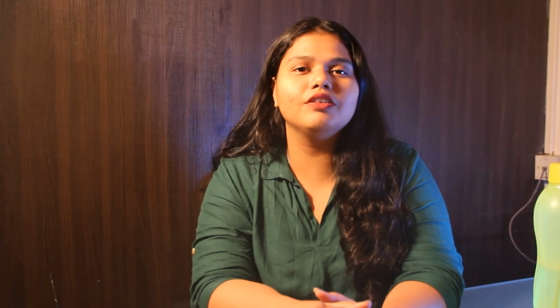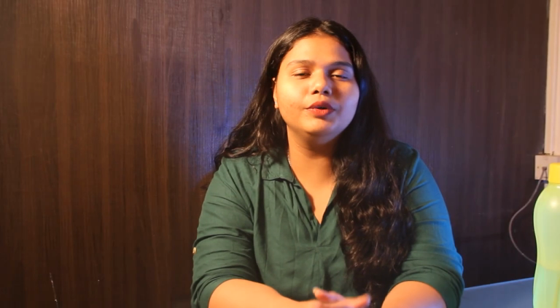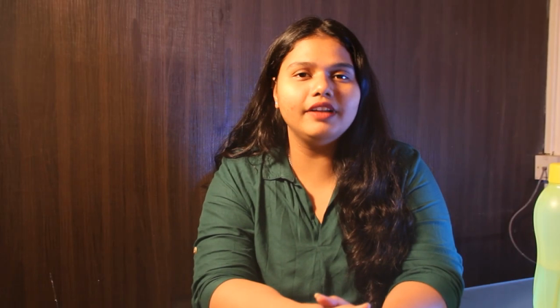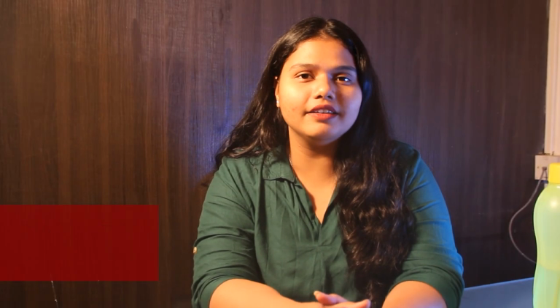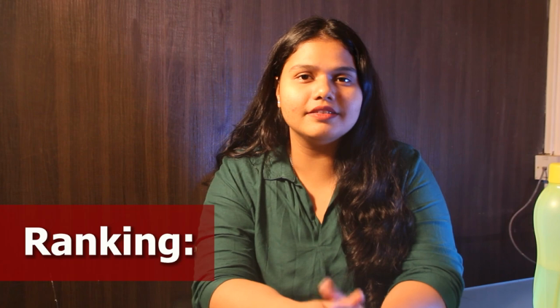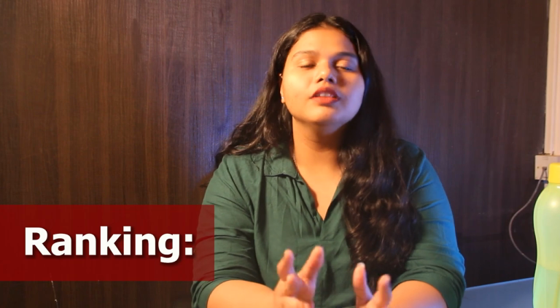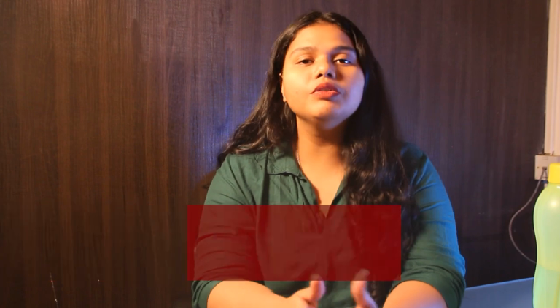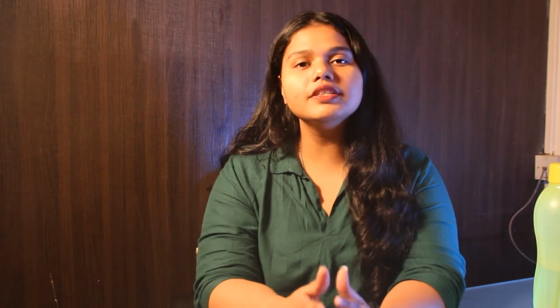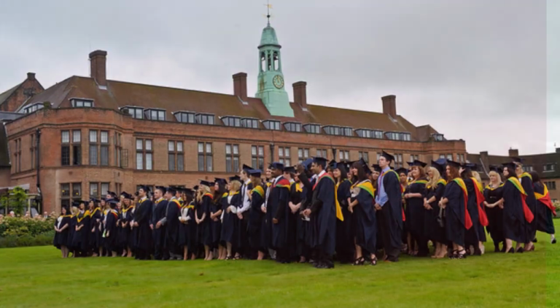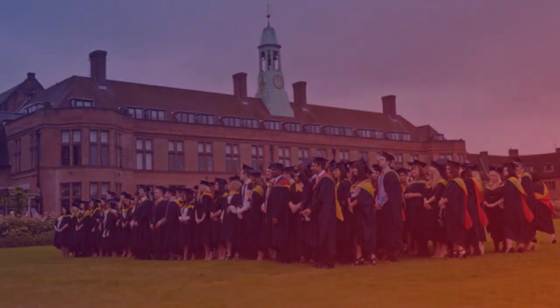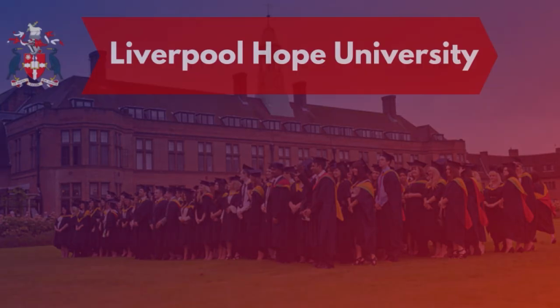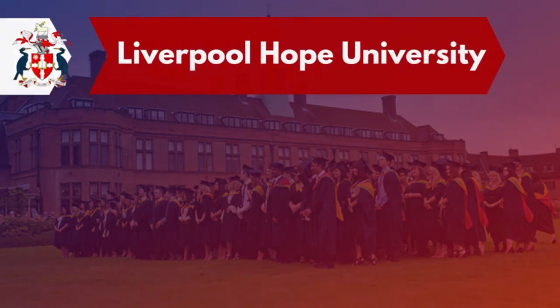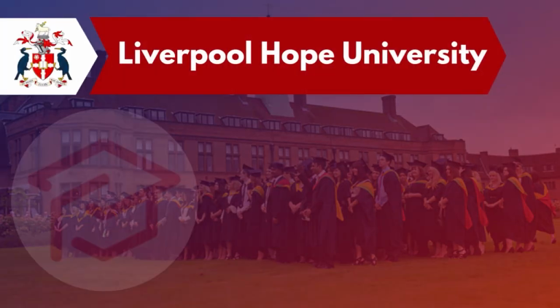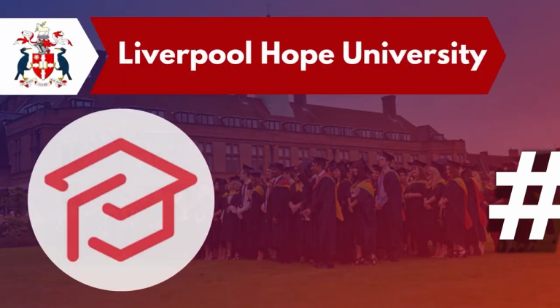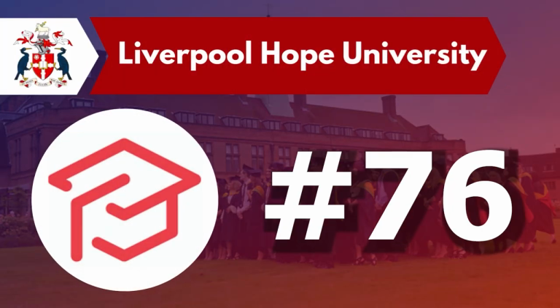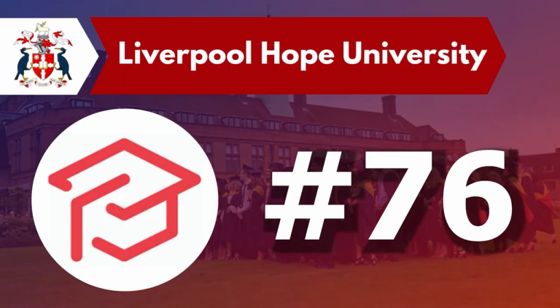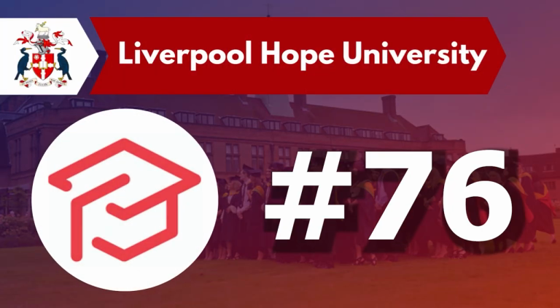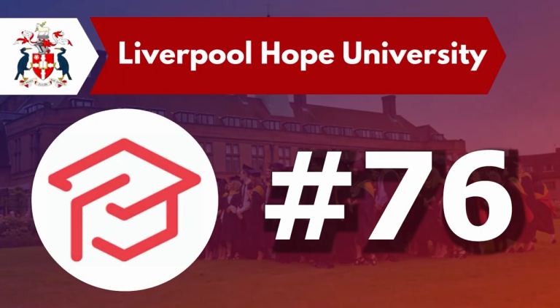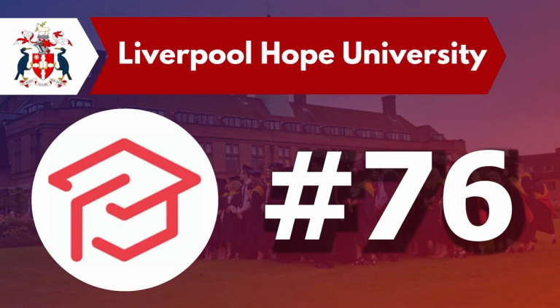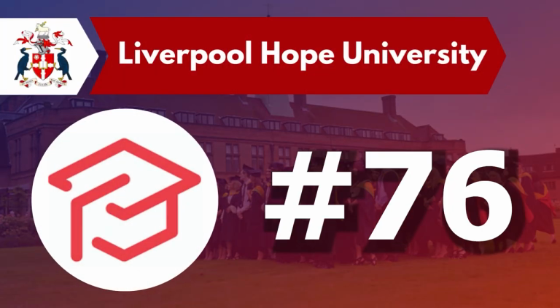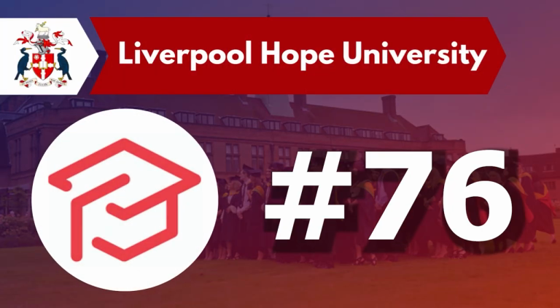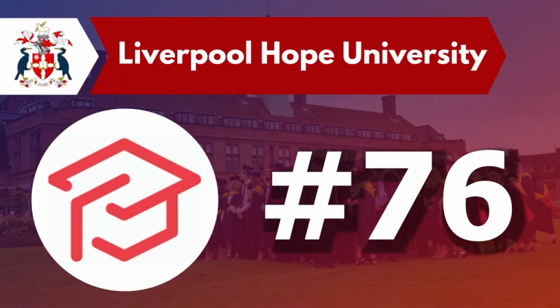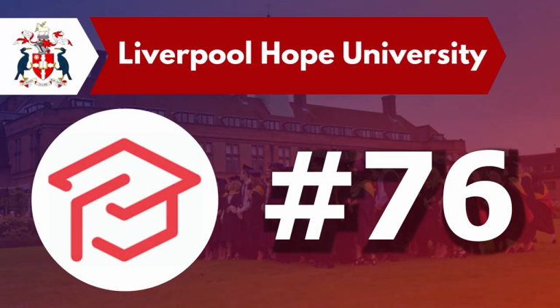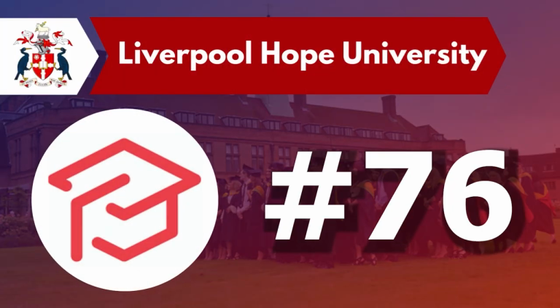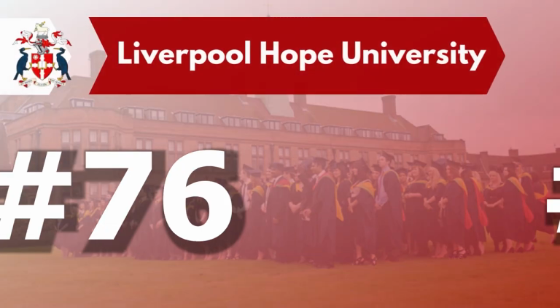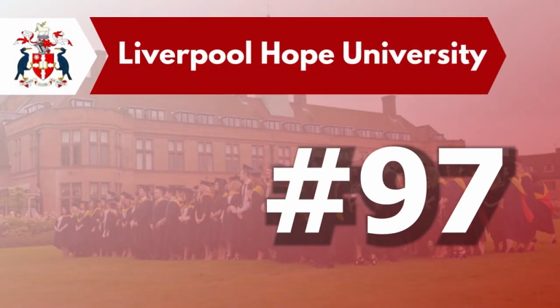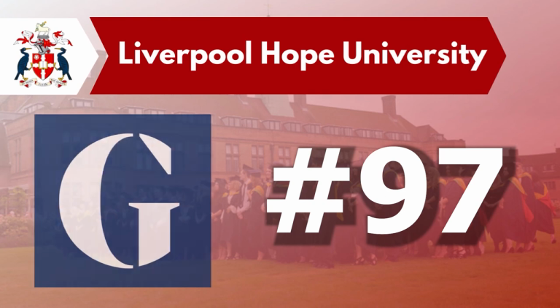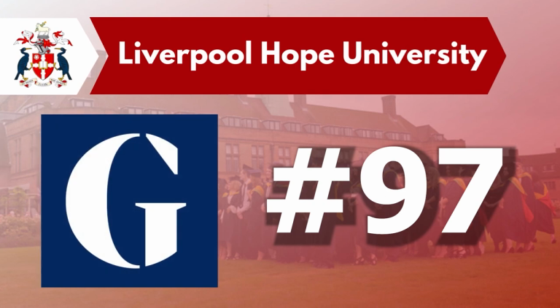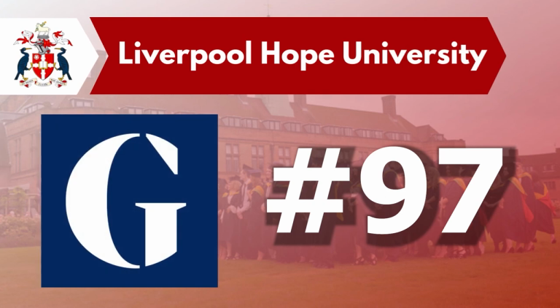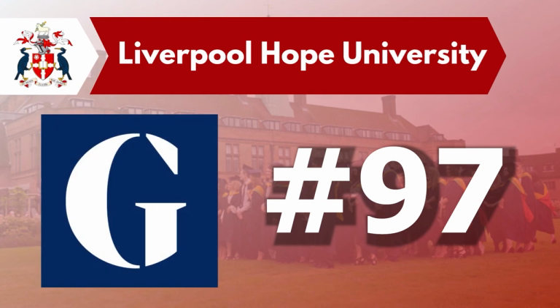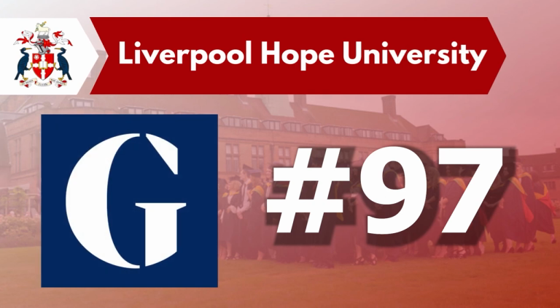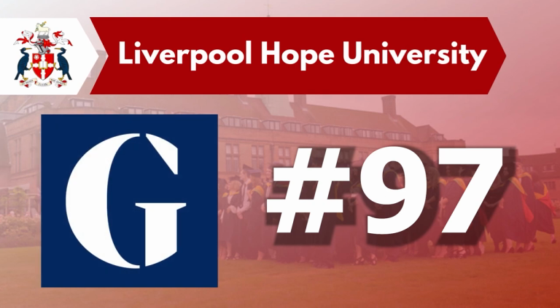Let's talk about the rankings. The University ranks around 76 as per the Complete University Guide and 97 as per The Guardian.